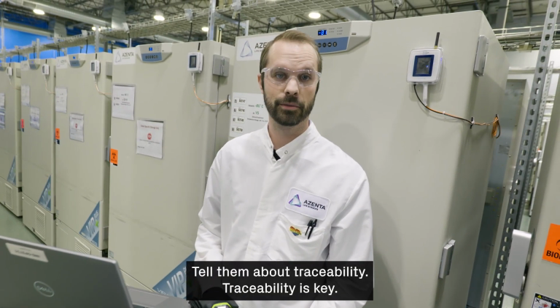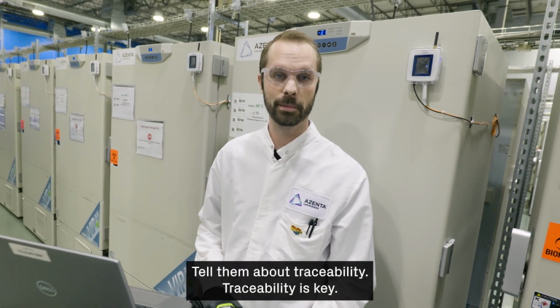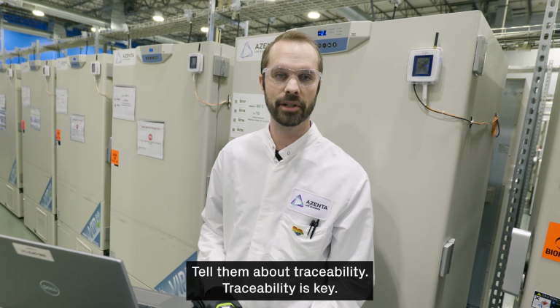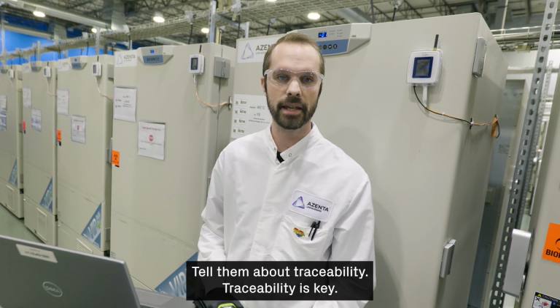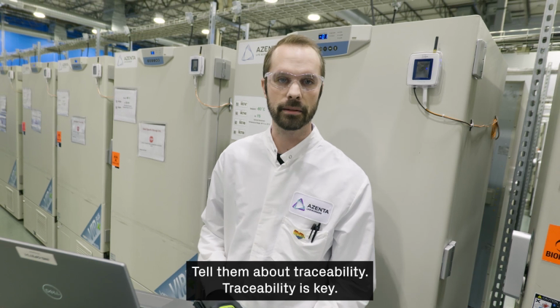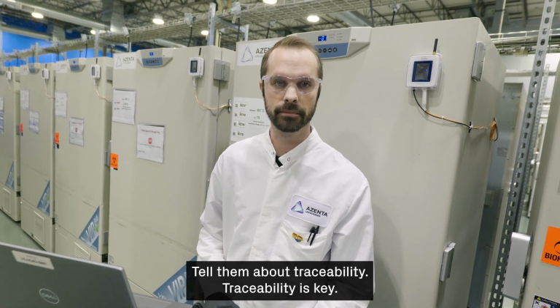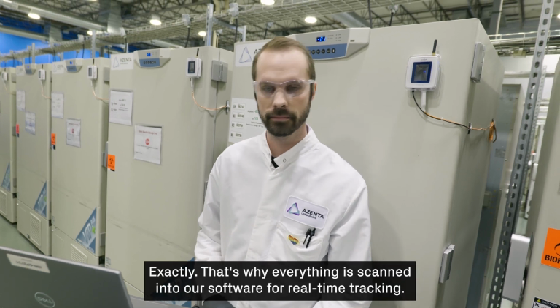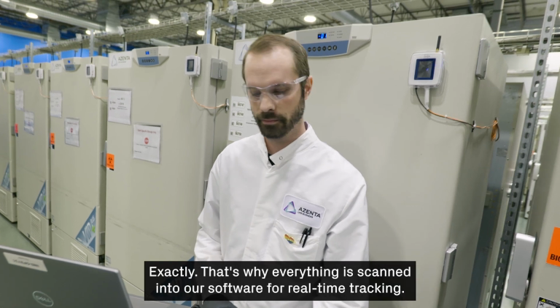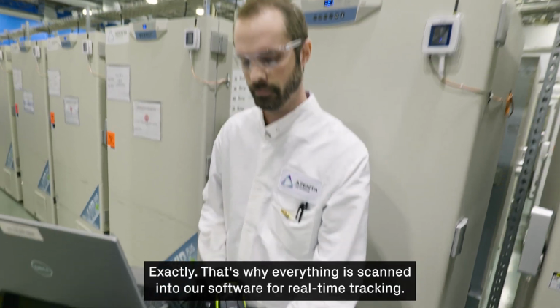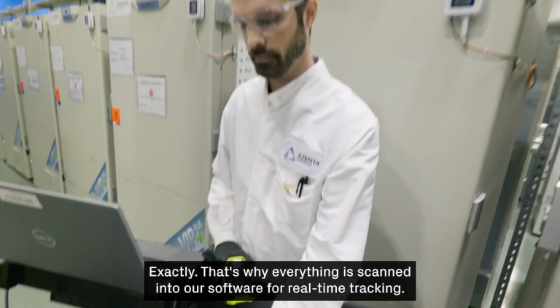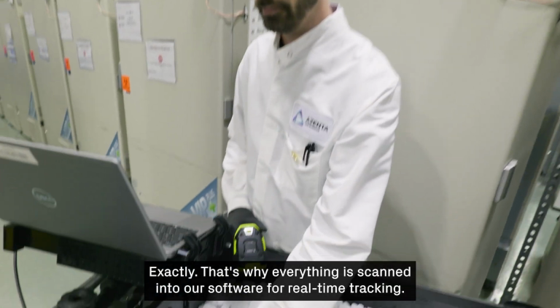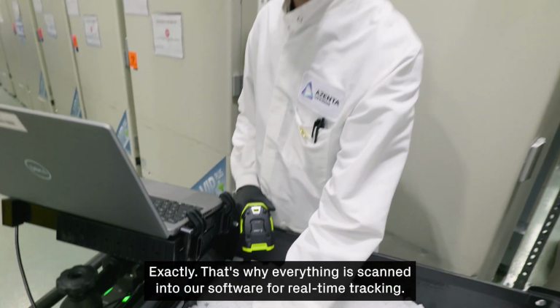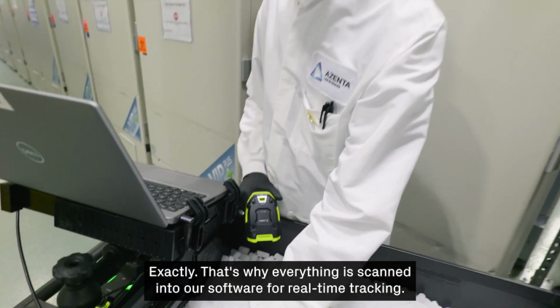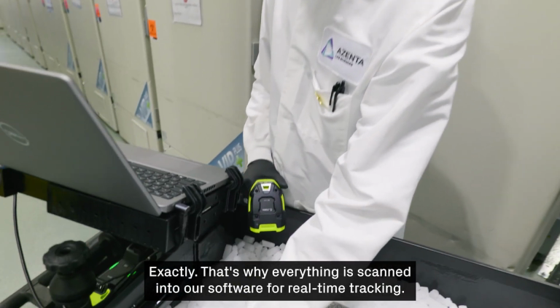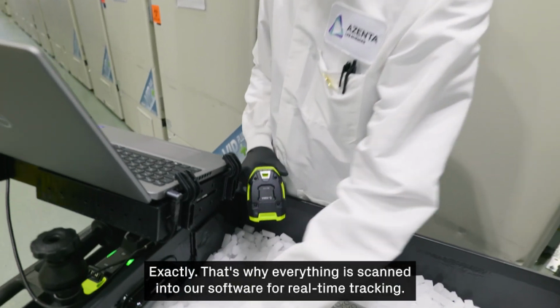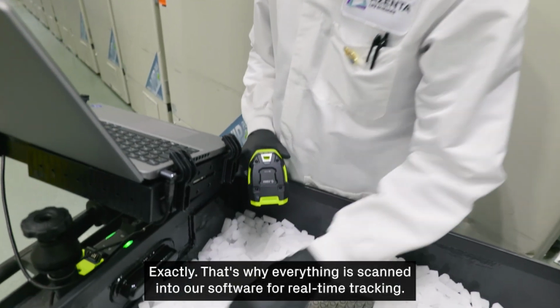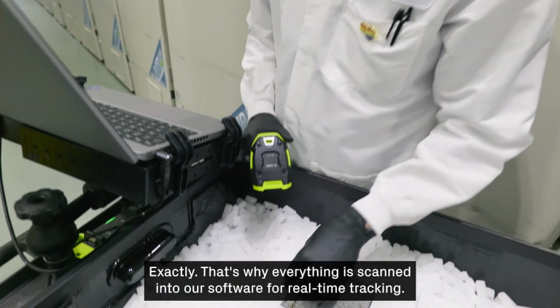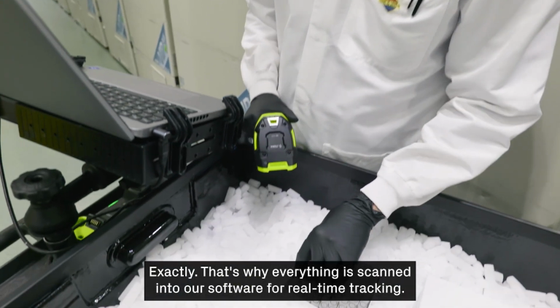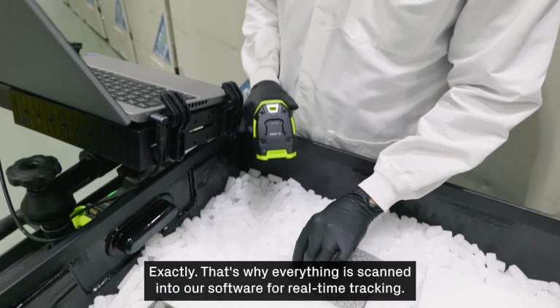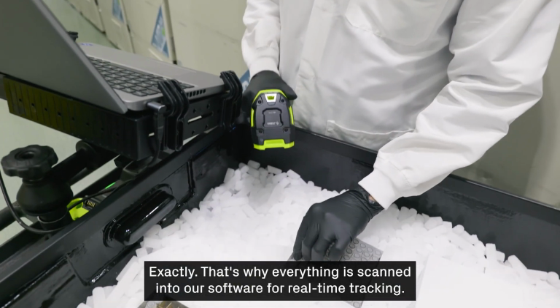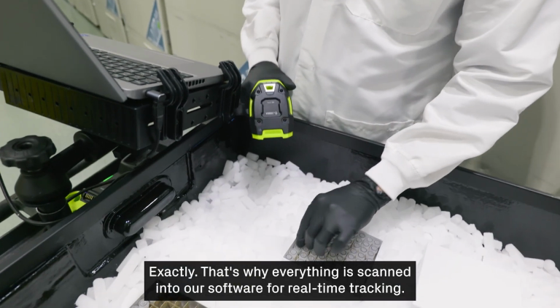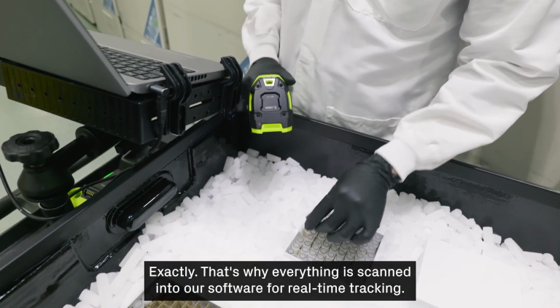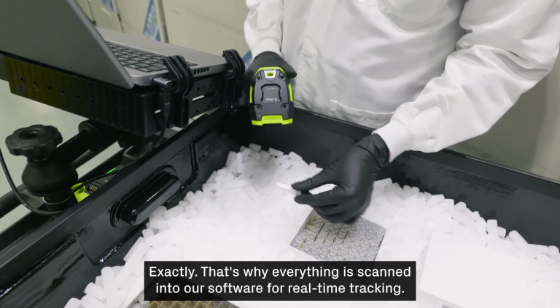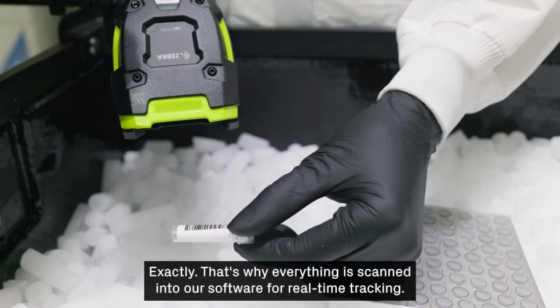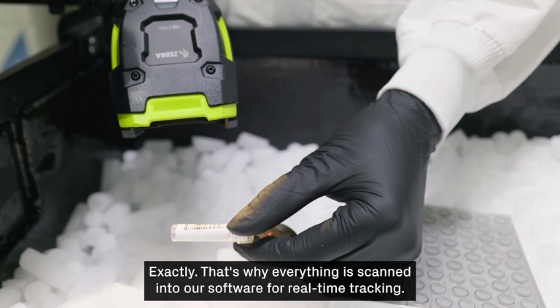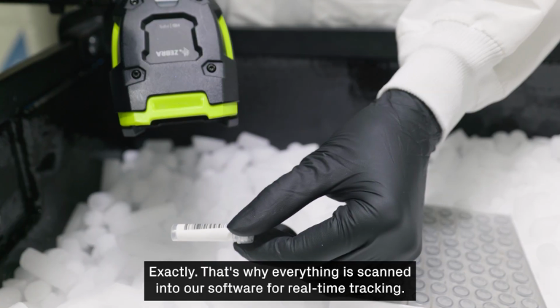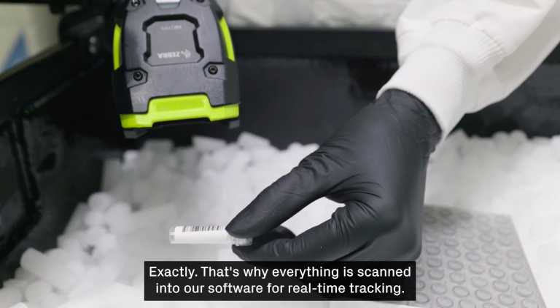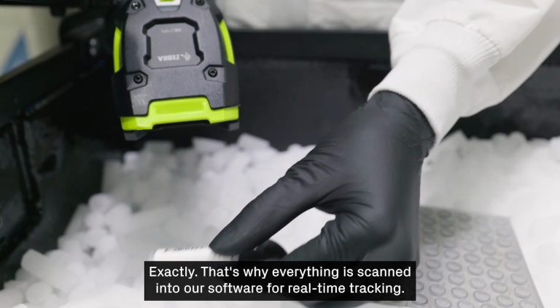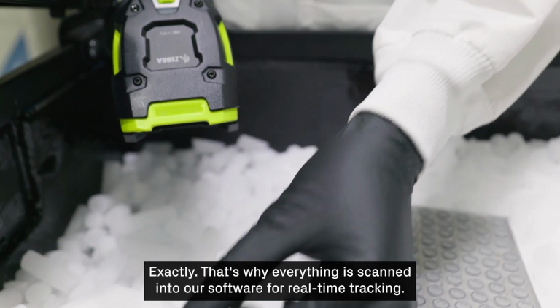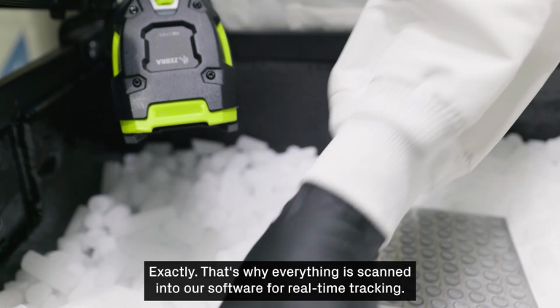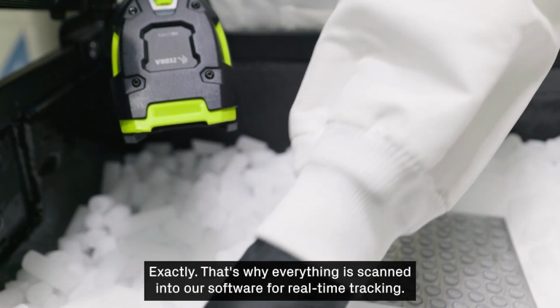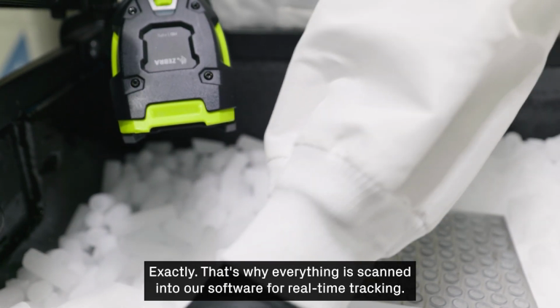Traceability is key. That's why everything is scanned into our software for real-time tracking.